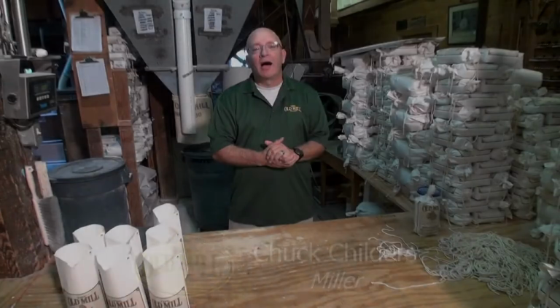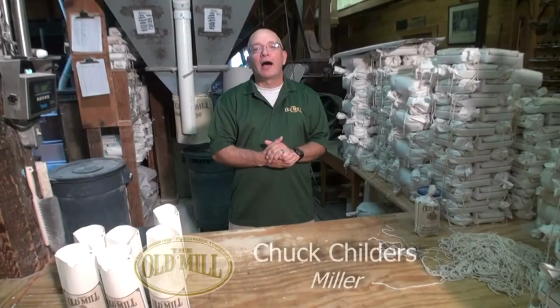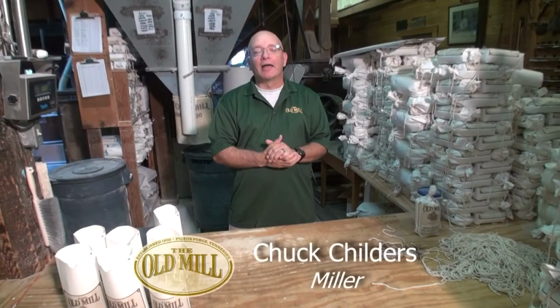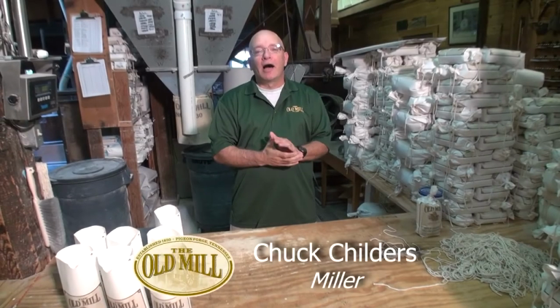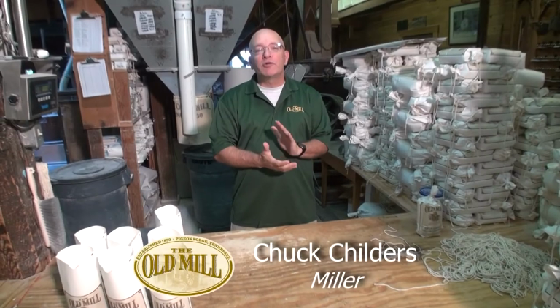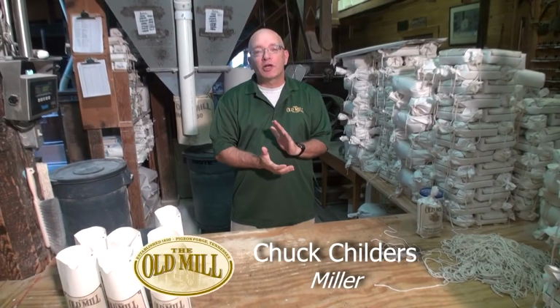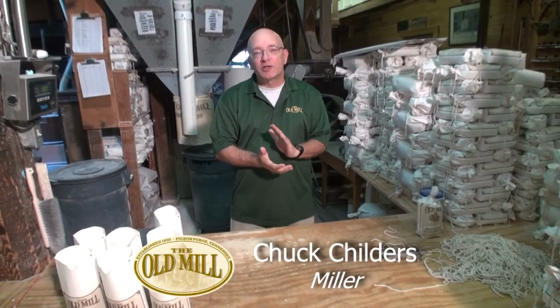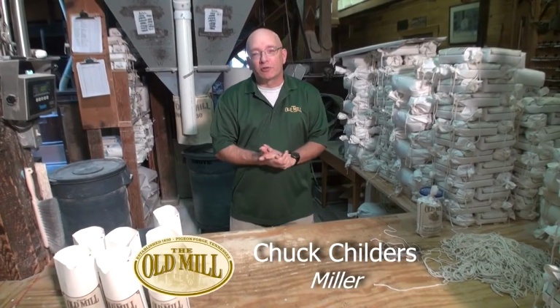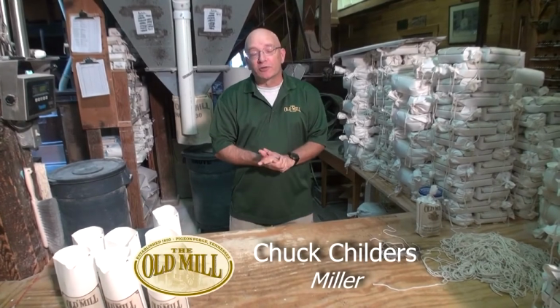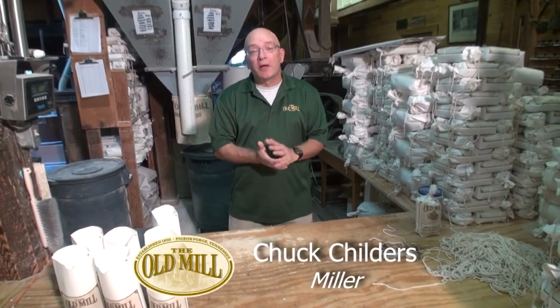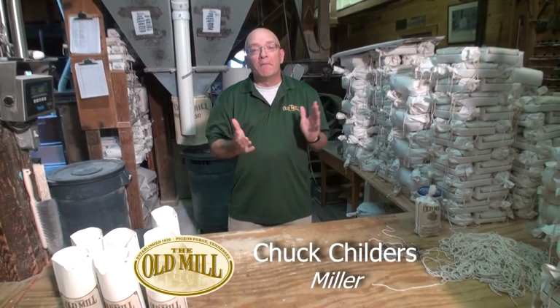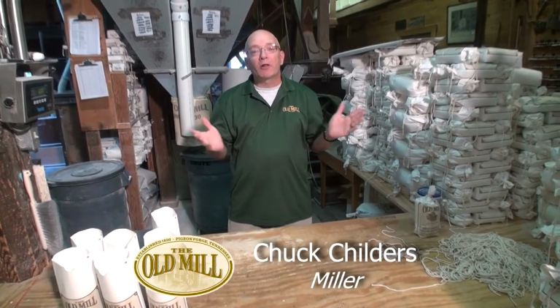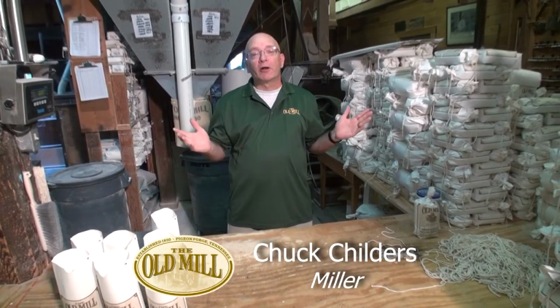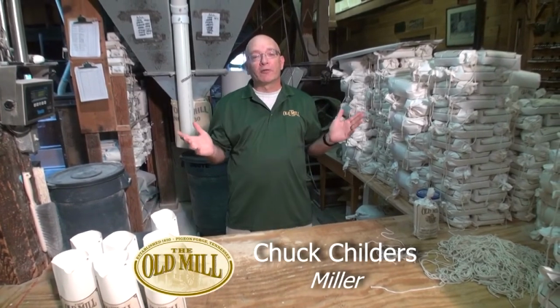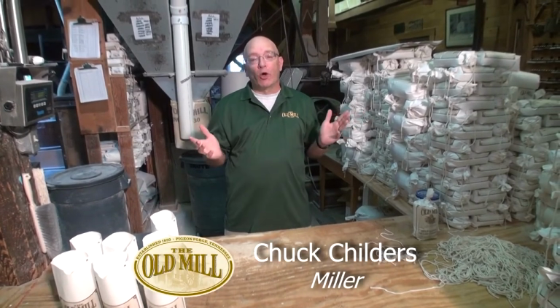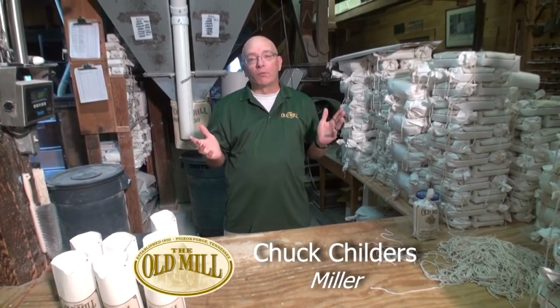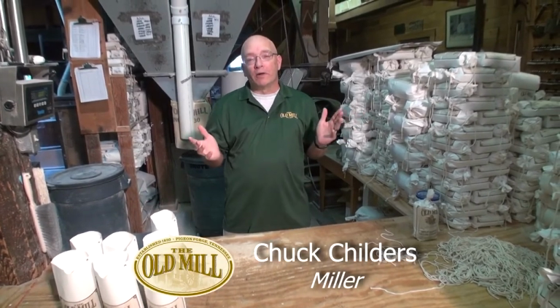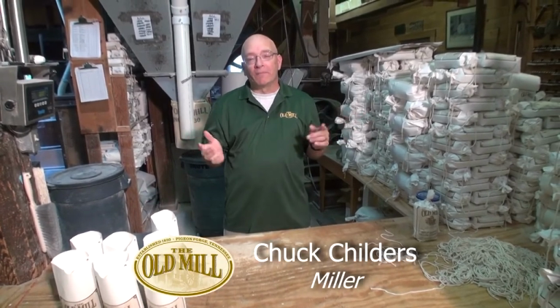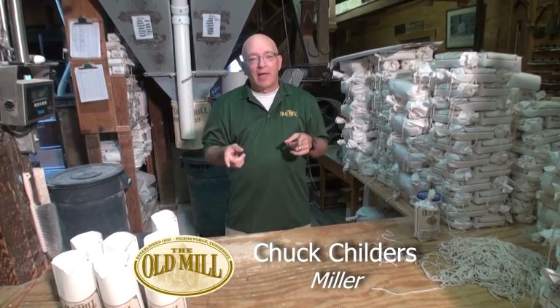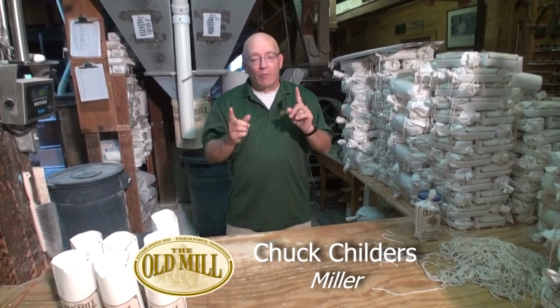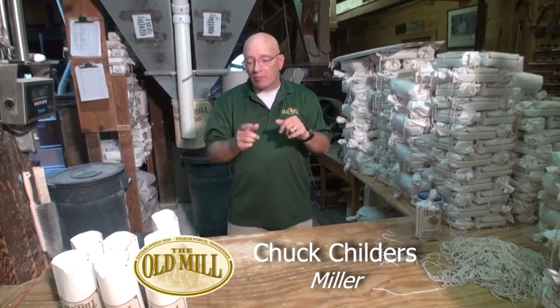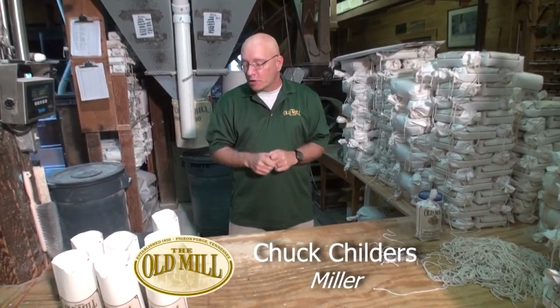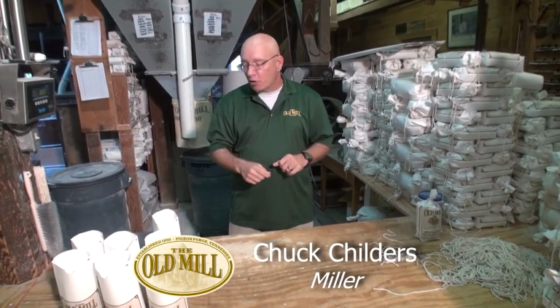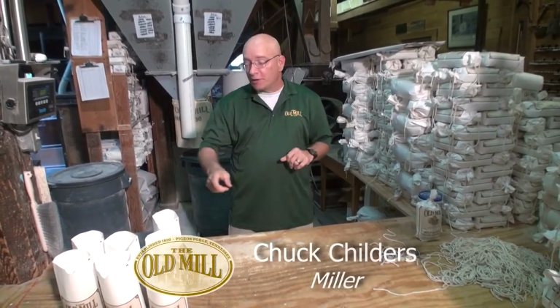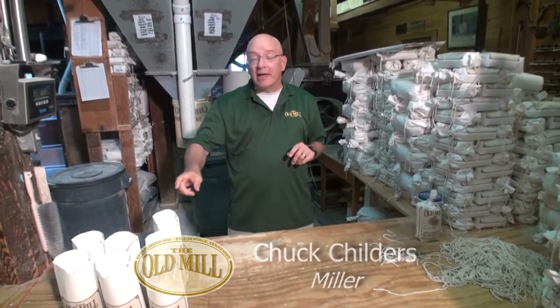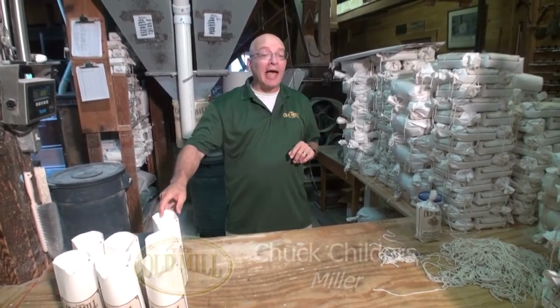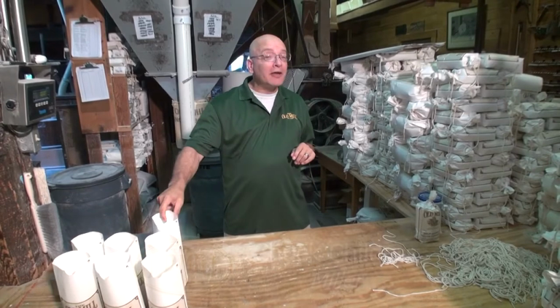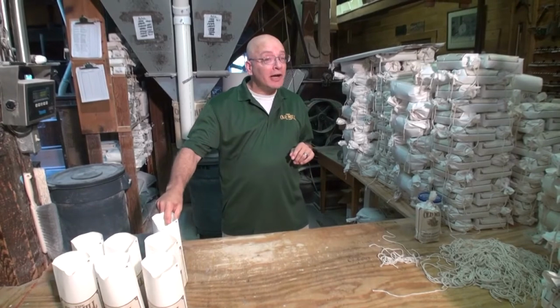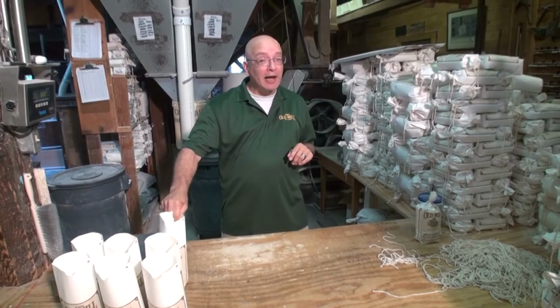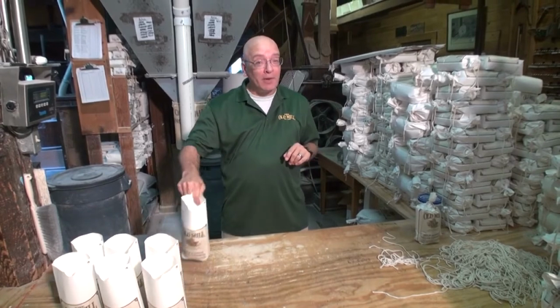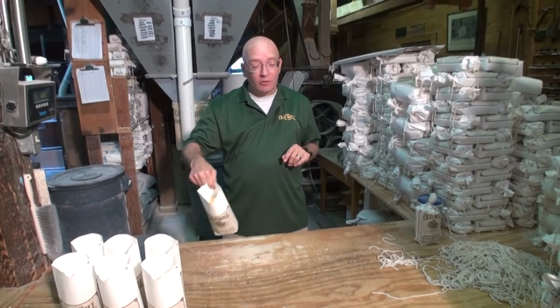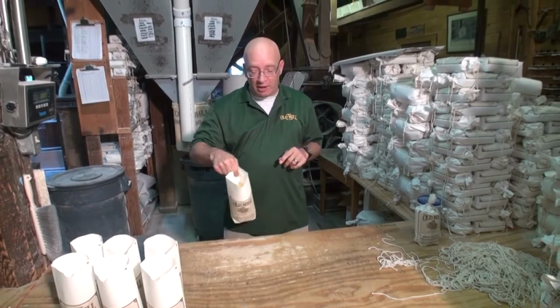Hi, I'm Chuck Childers, Miller here at The Old Mill. And what I'm going to show you today is how to tie a Miller's knot.